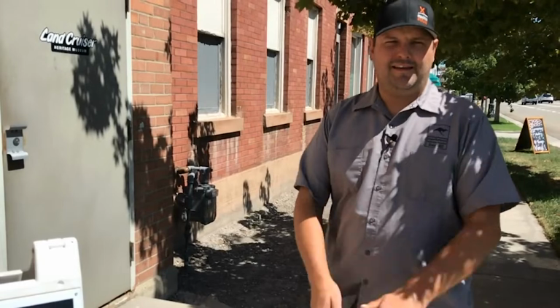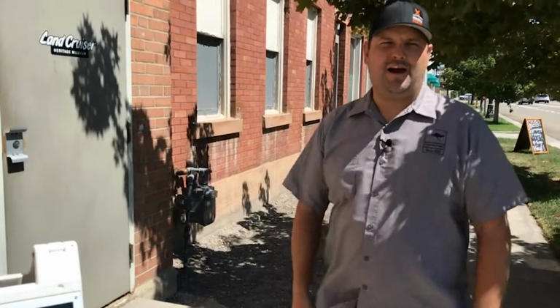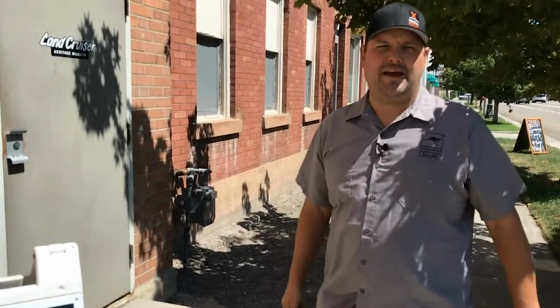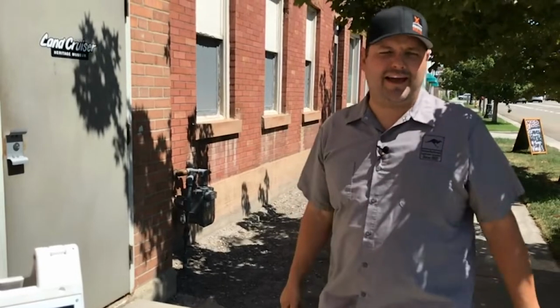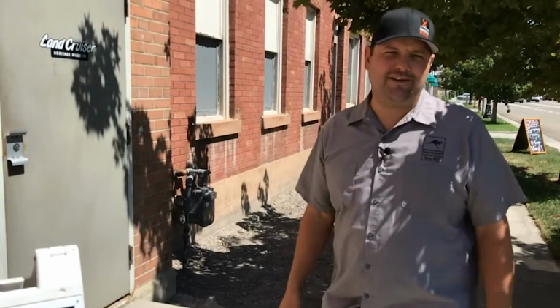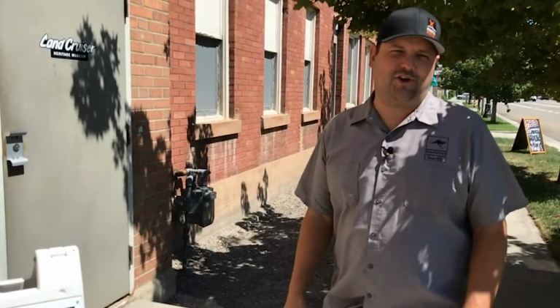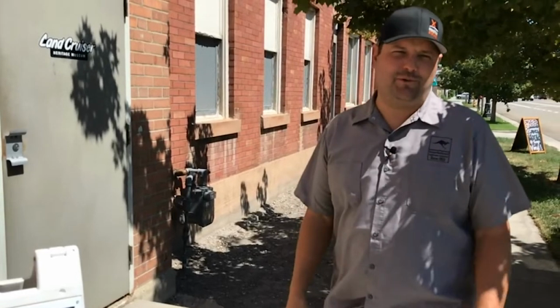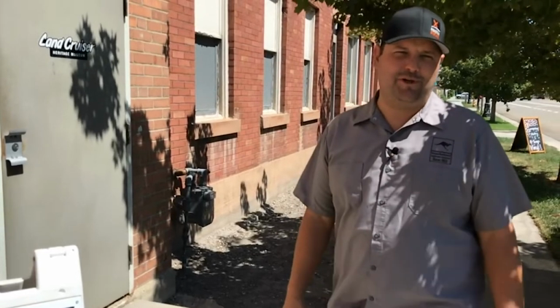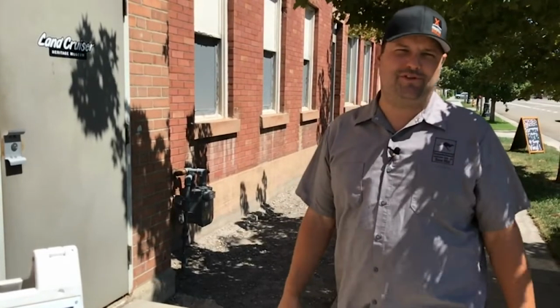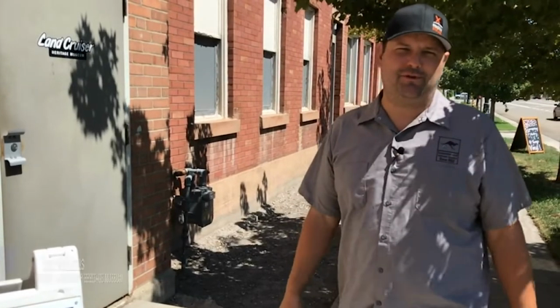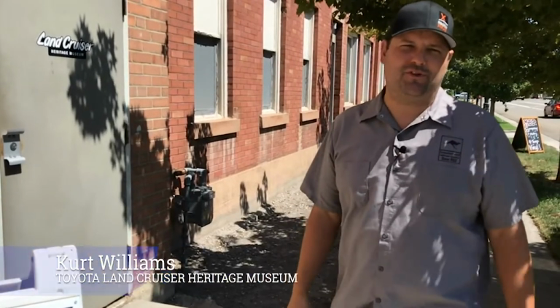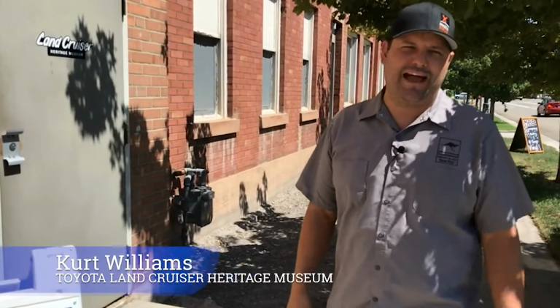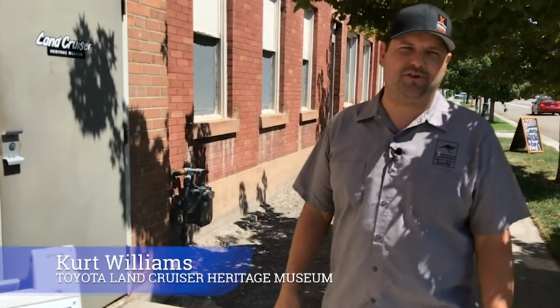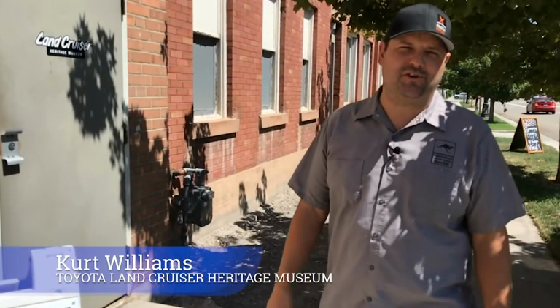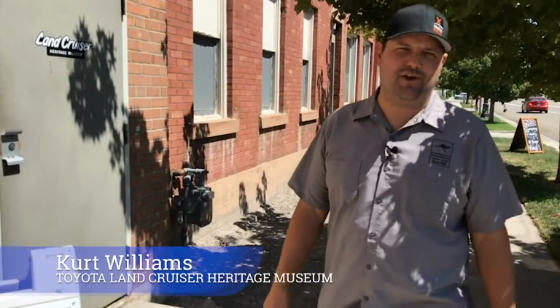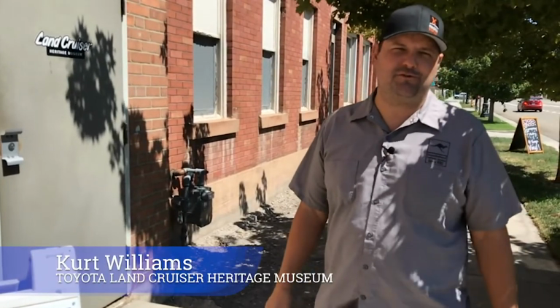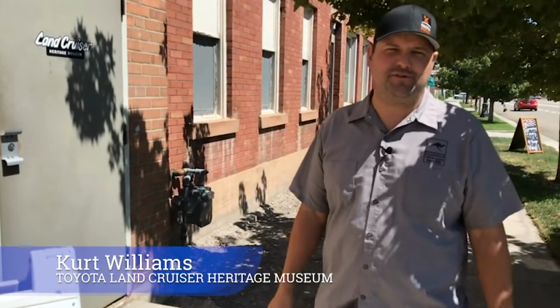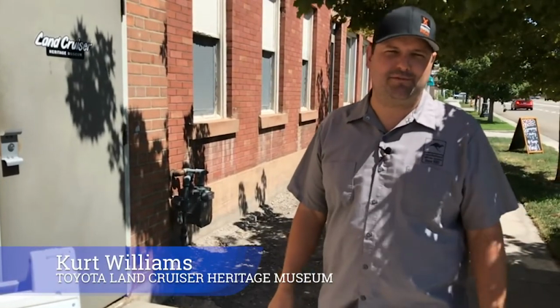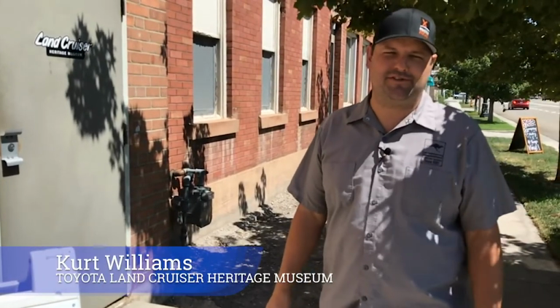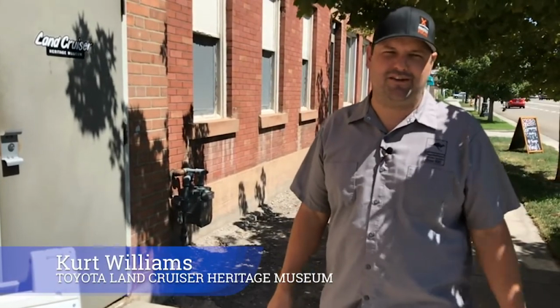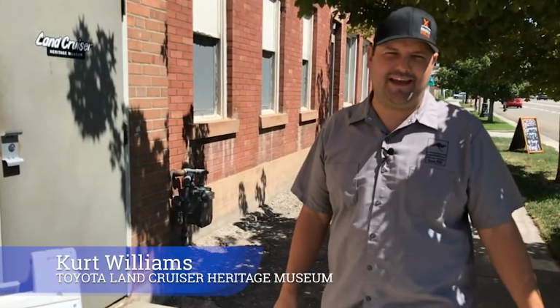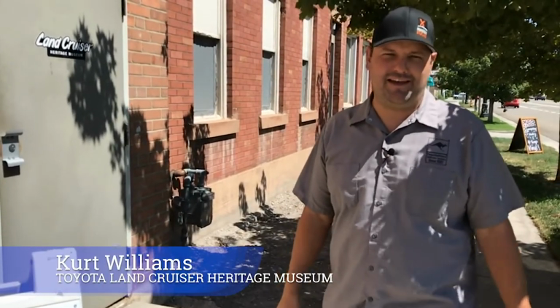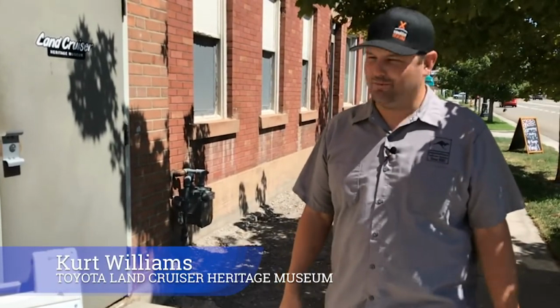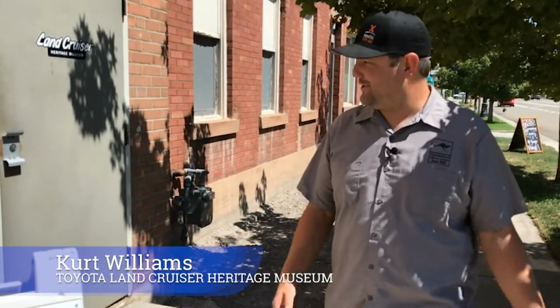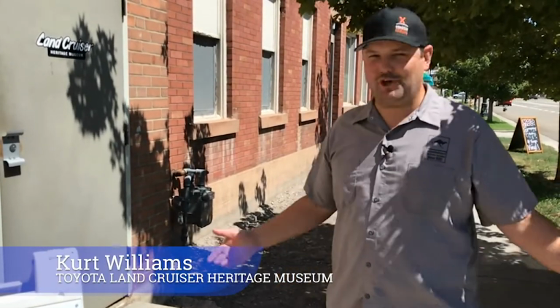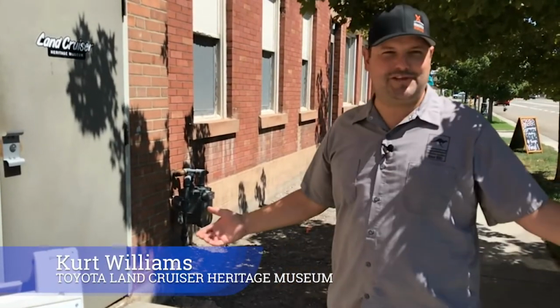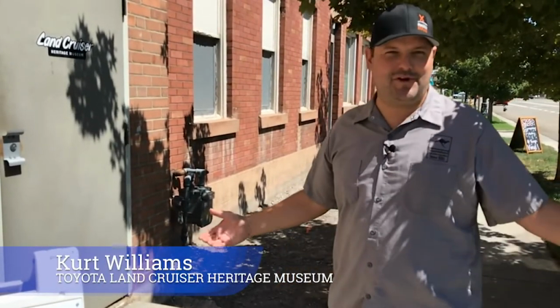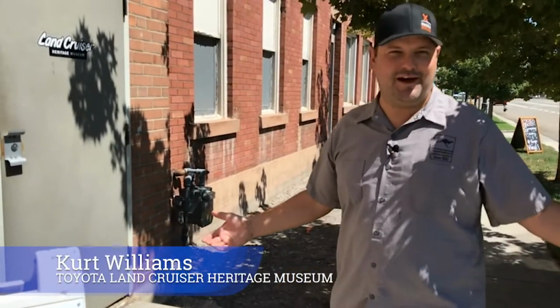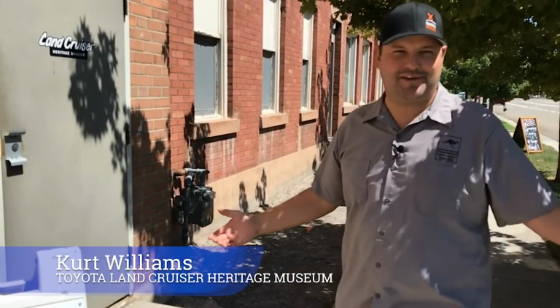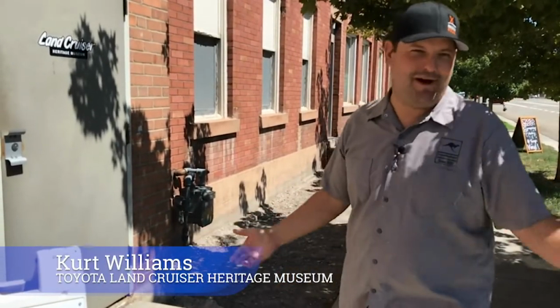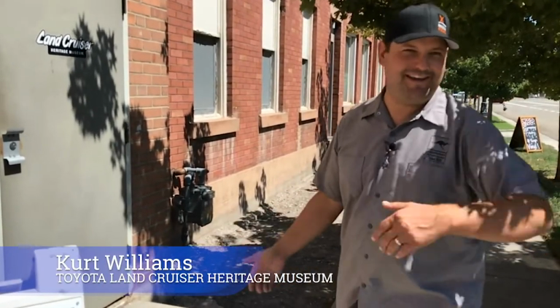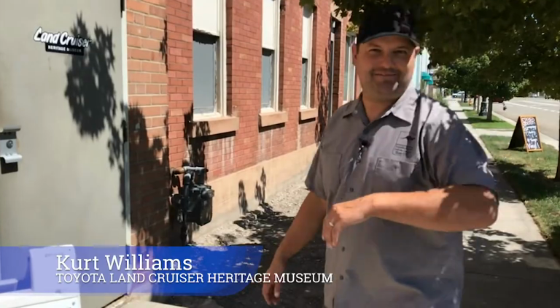Alright guys, Kurt Williams here with the Land Cruiser Heritage Museum in Salt Lake. We're going to show Tim around. Come on in.